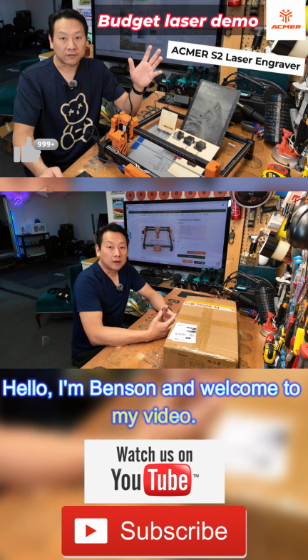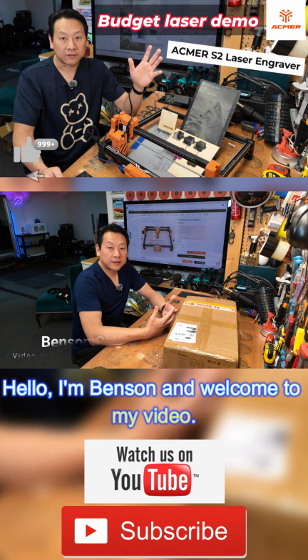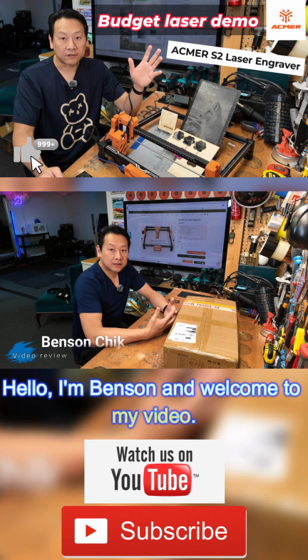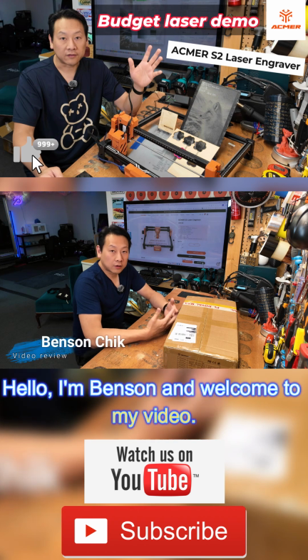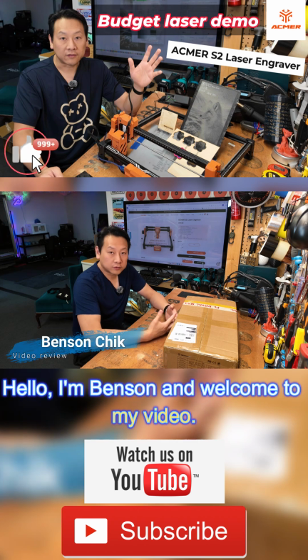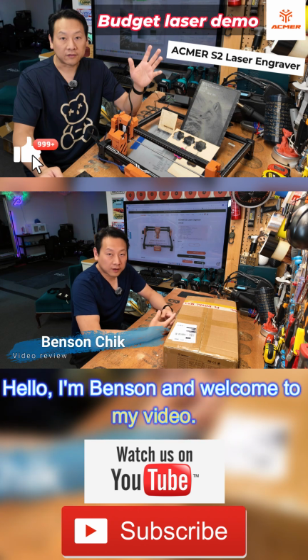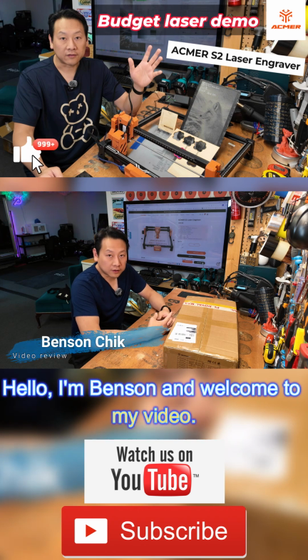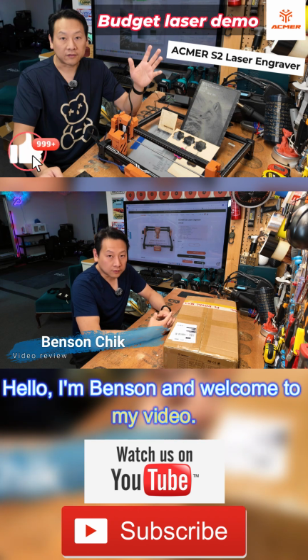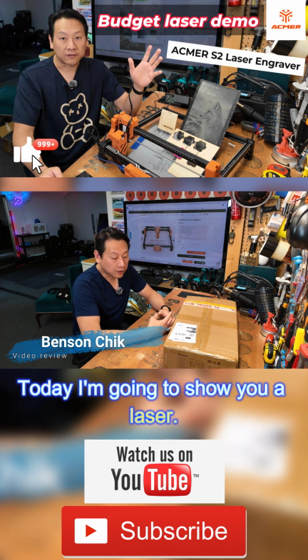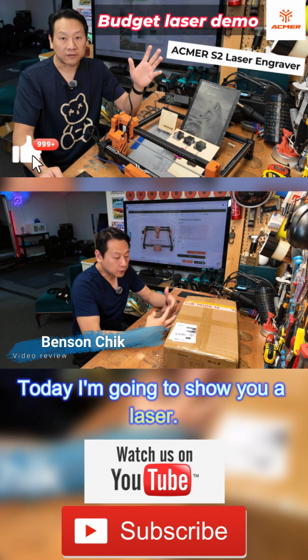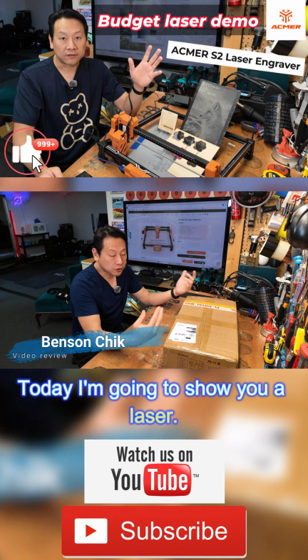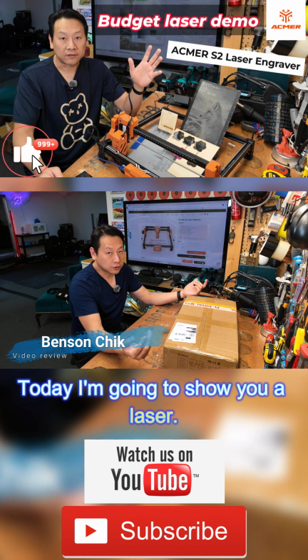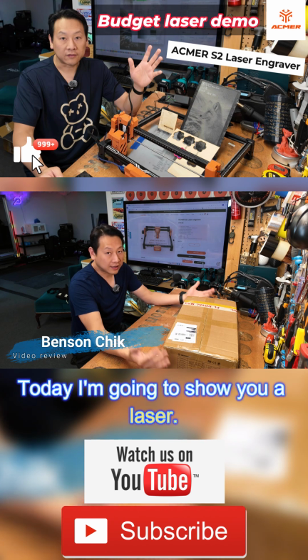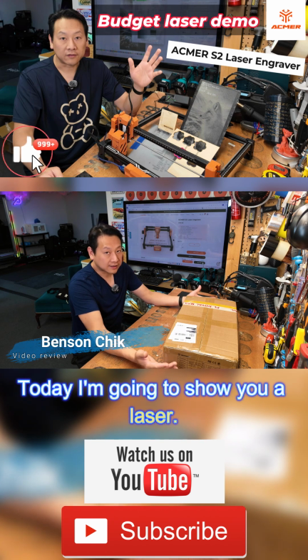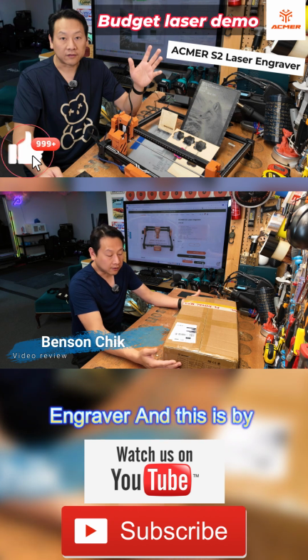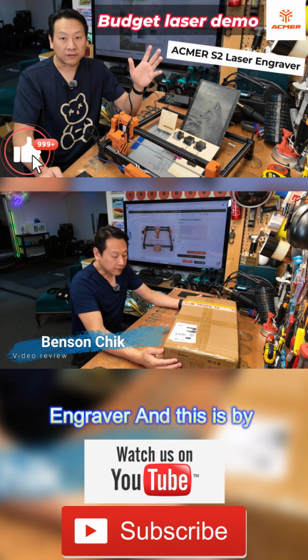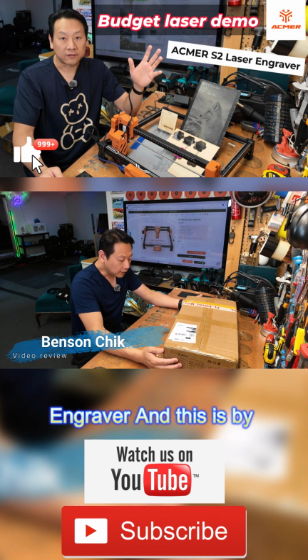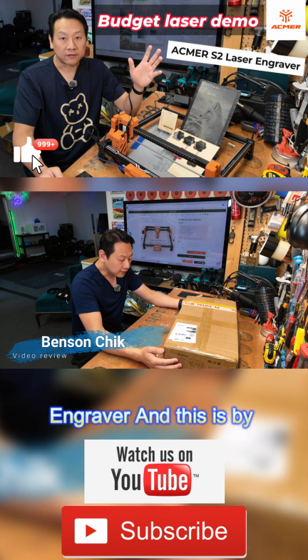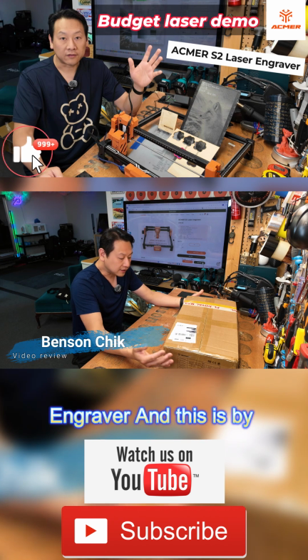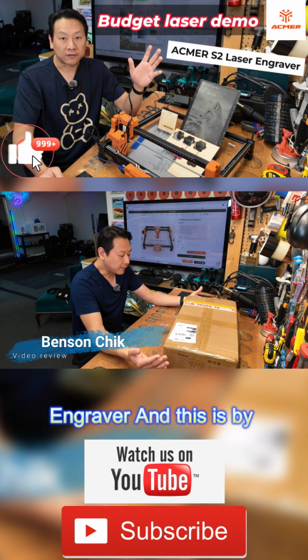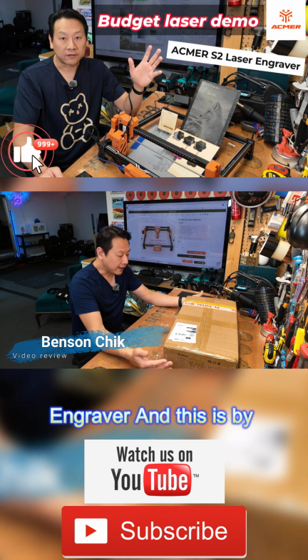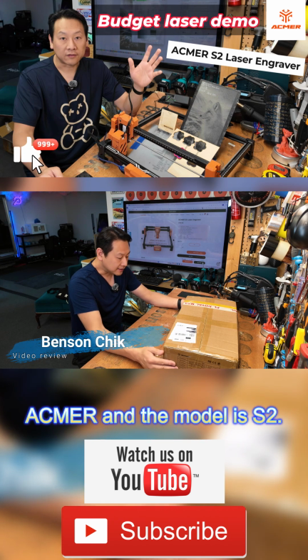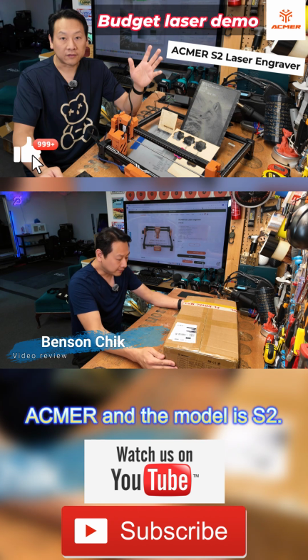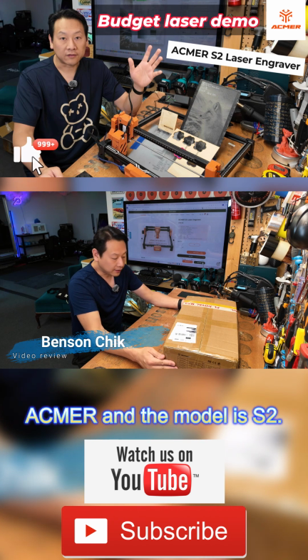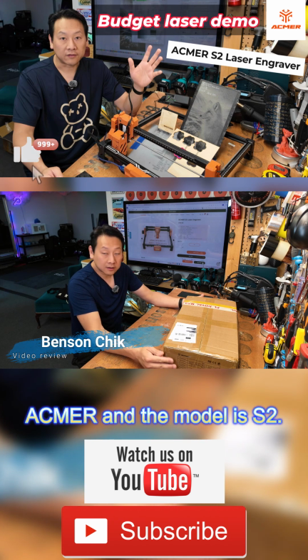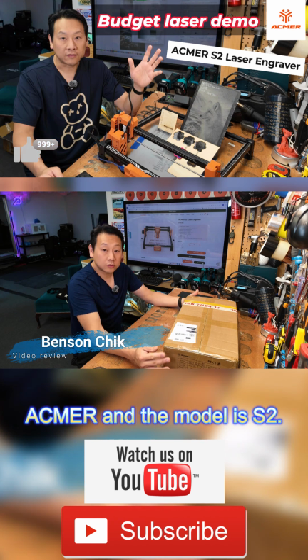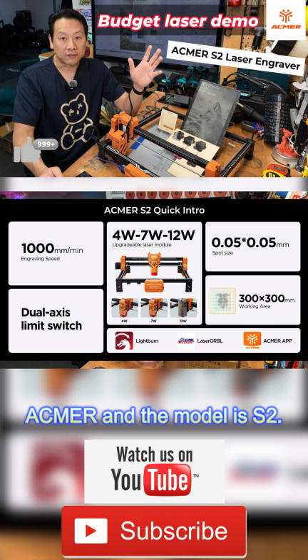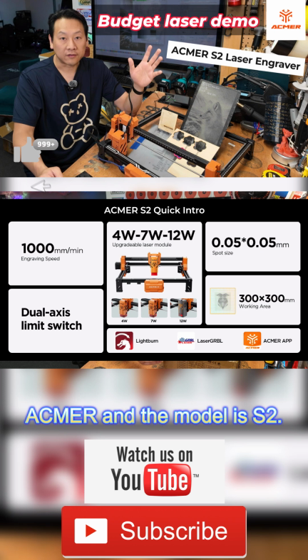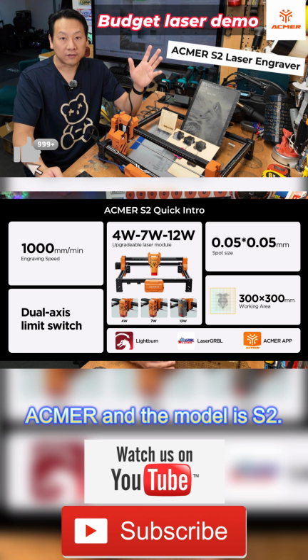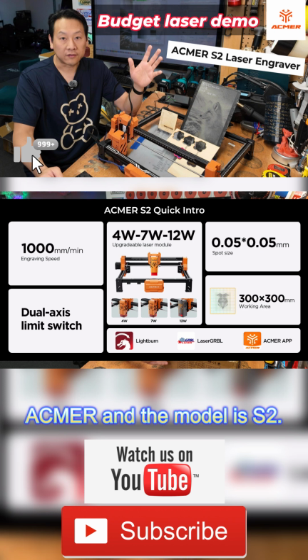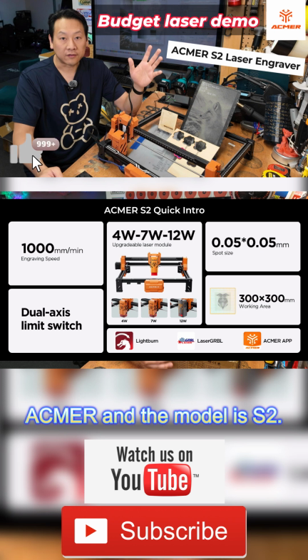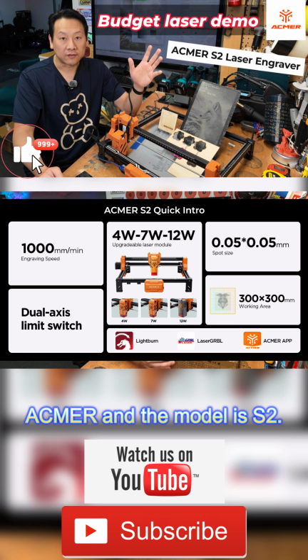Hello, I'm Benson and welcome to my video. Today I'm going to show you a laser engraver — this is by ASEMA and the model is S2.